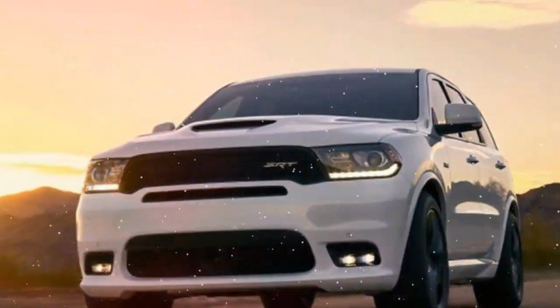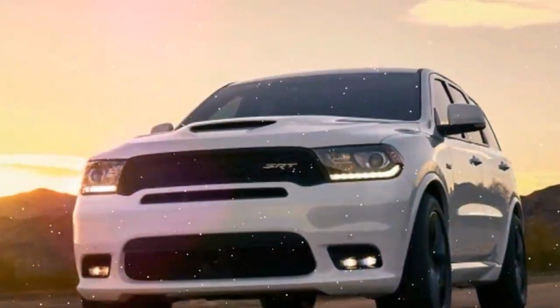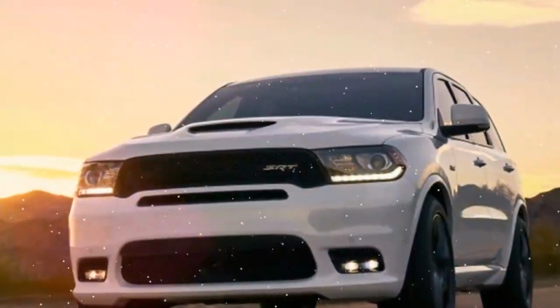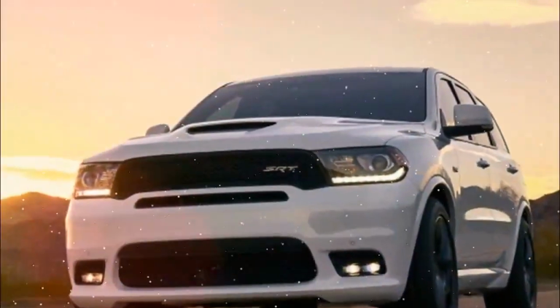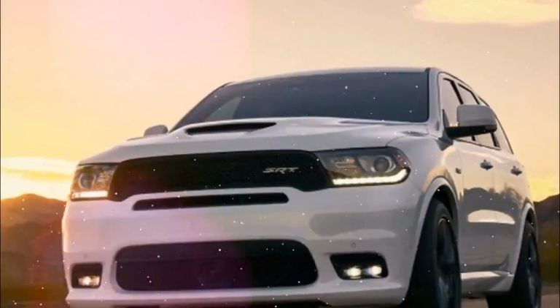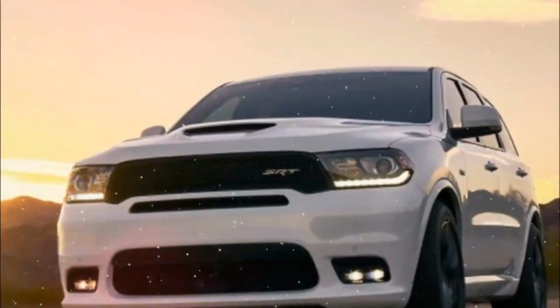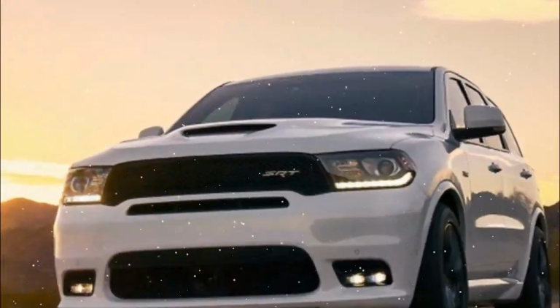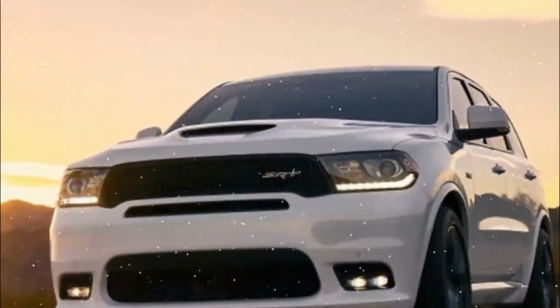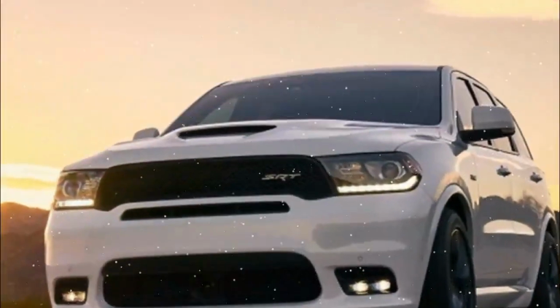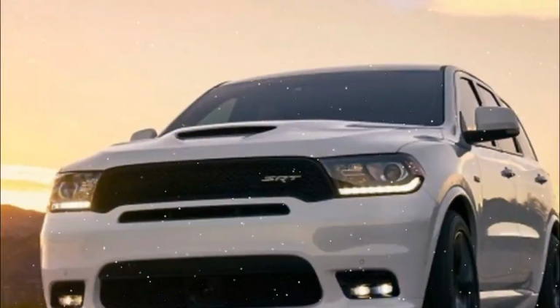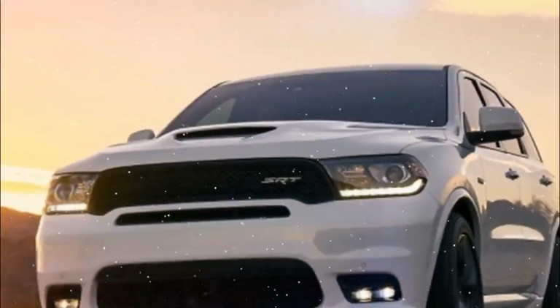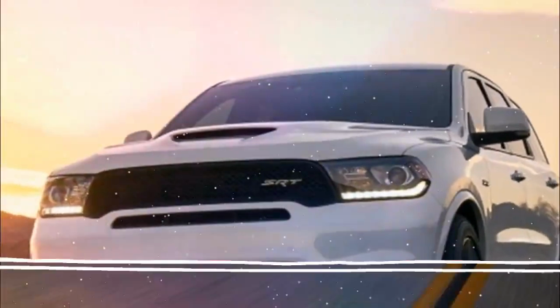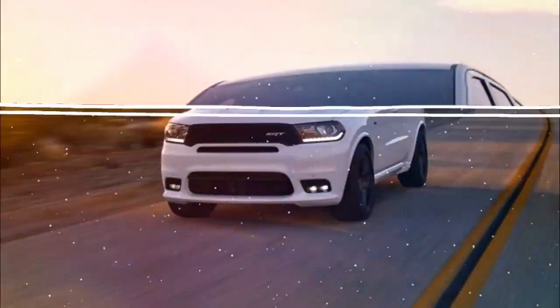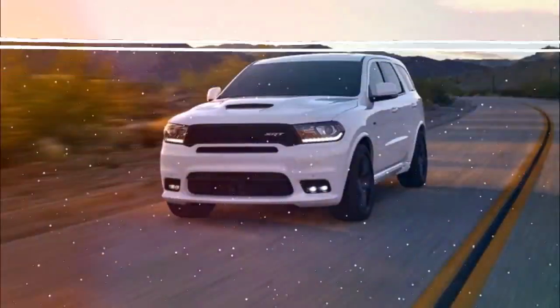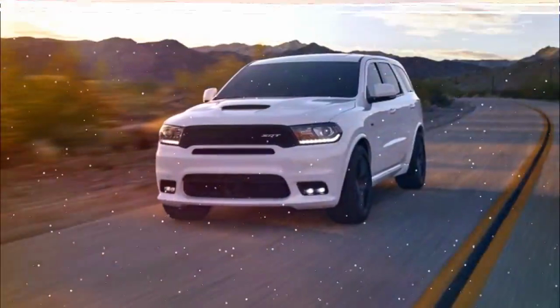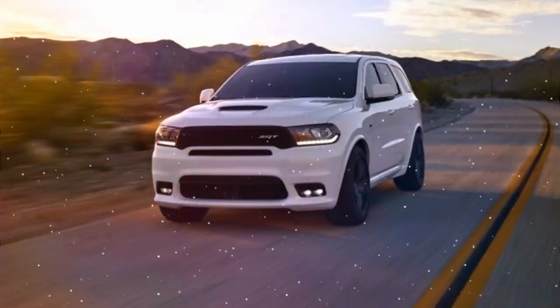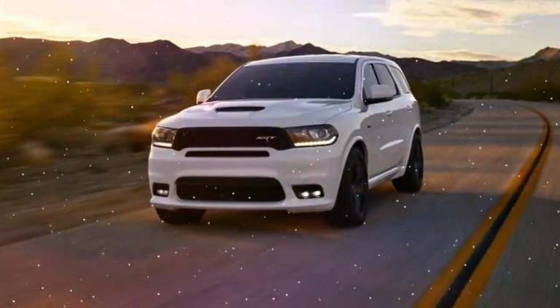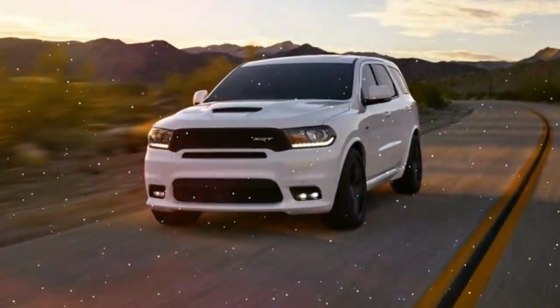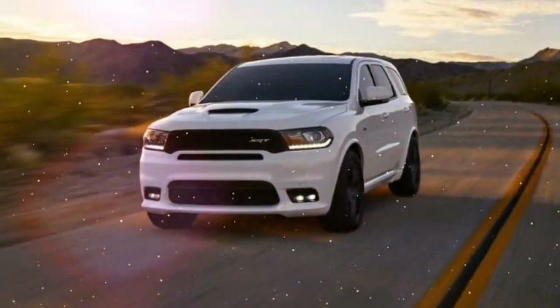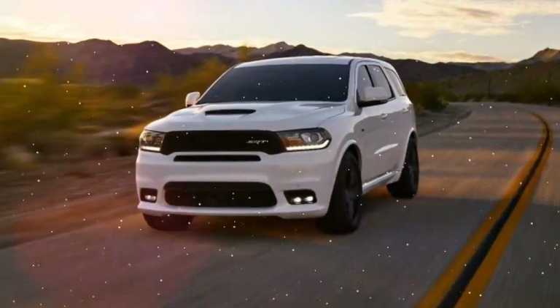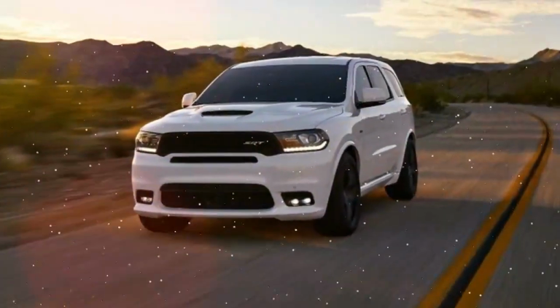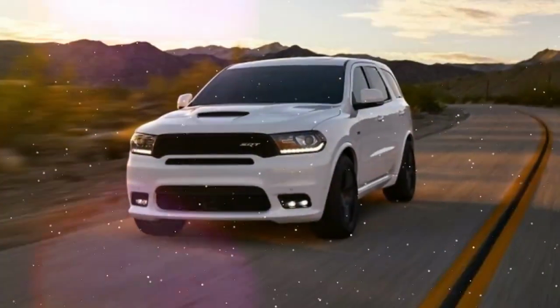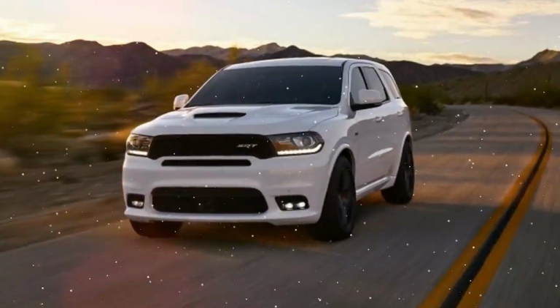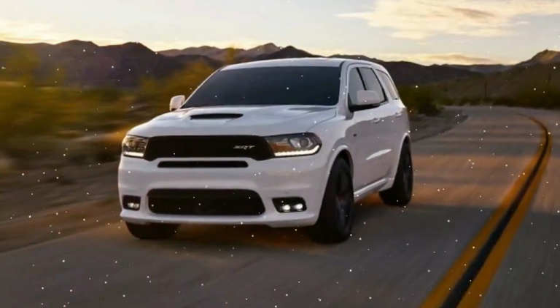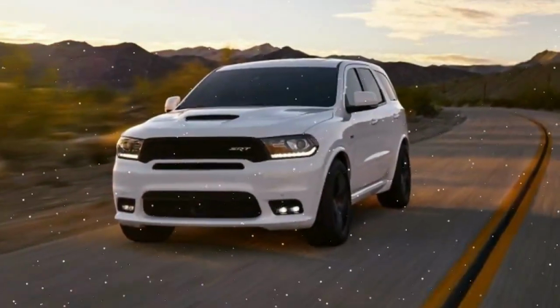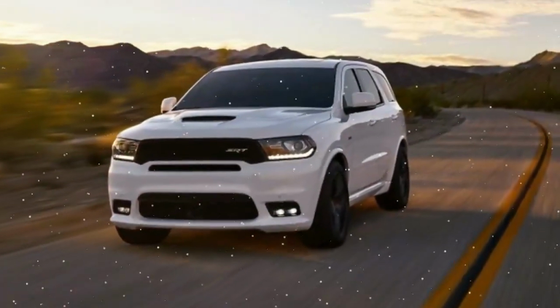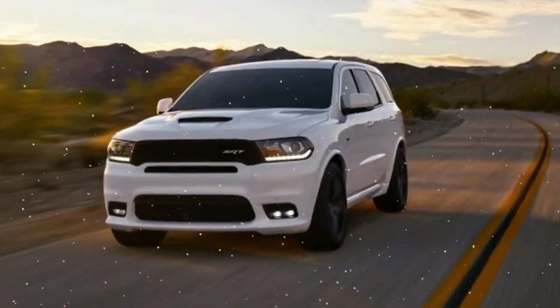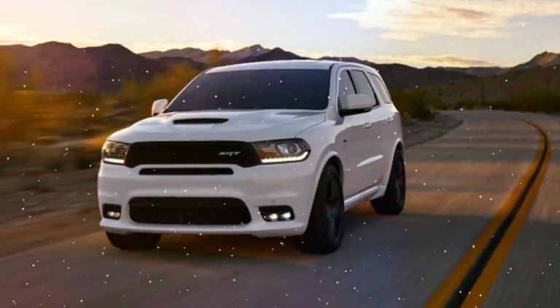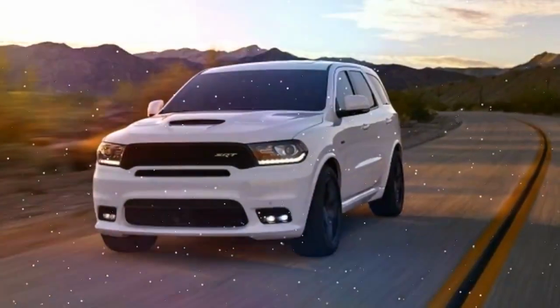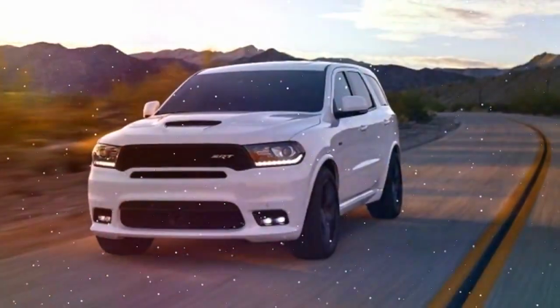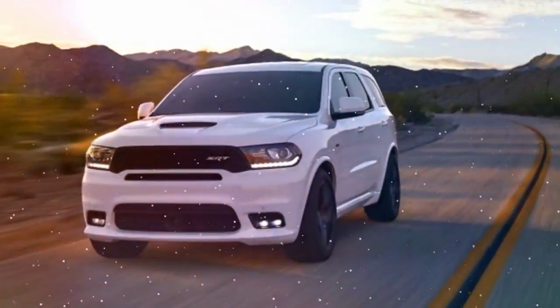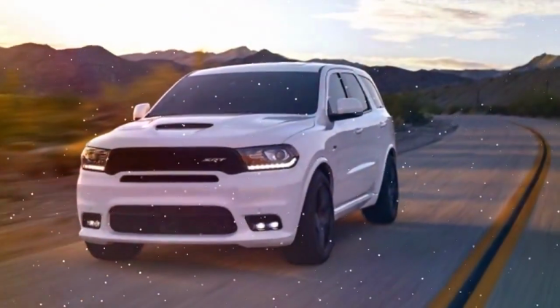You'll get all the available power and straight line performance combined with a nice, cushy ride.